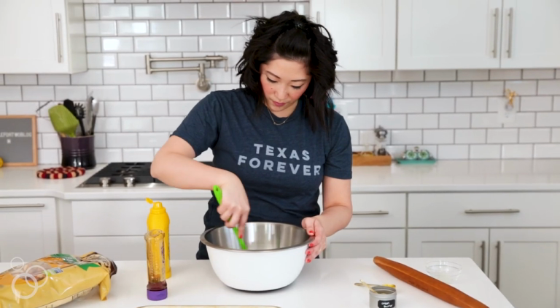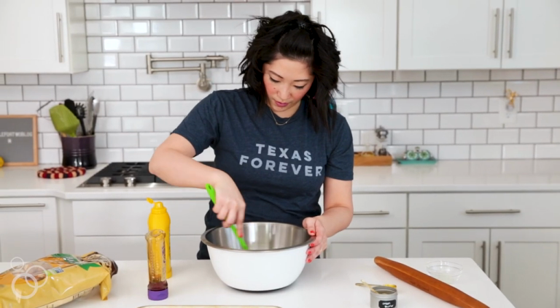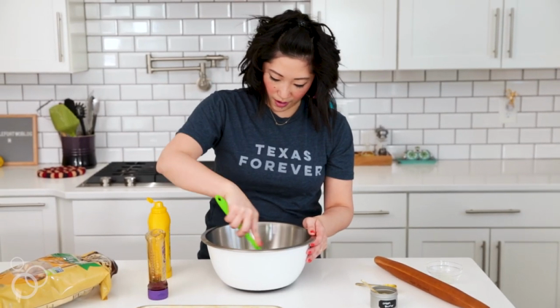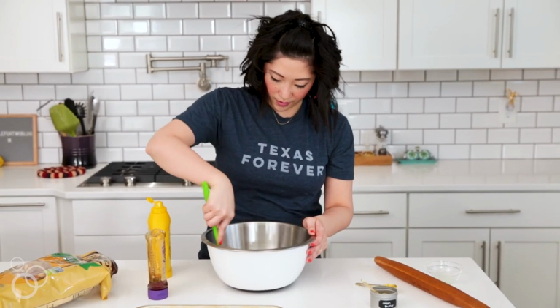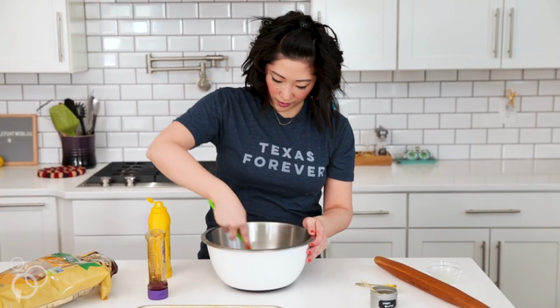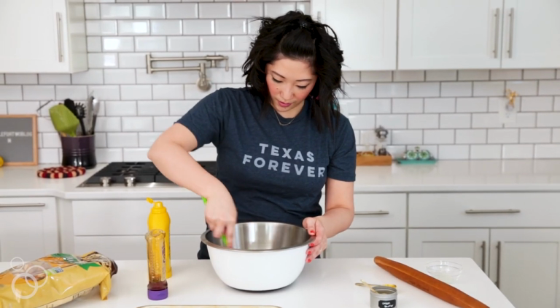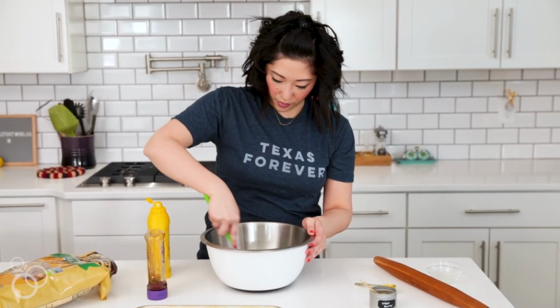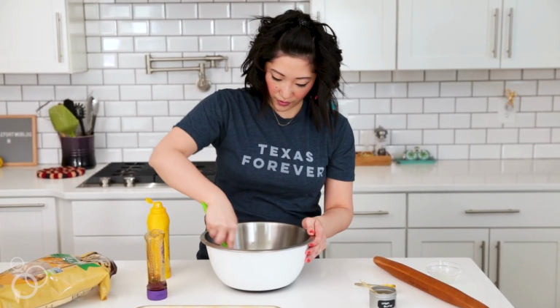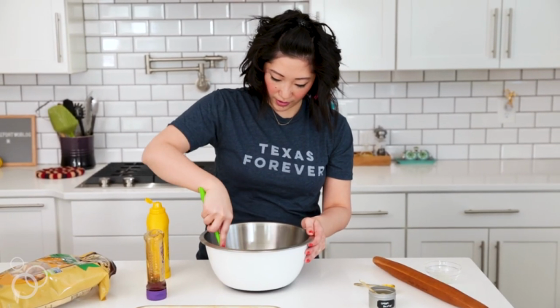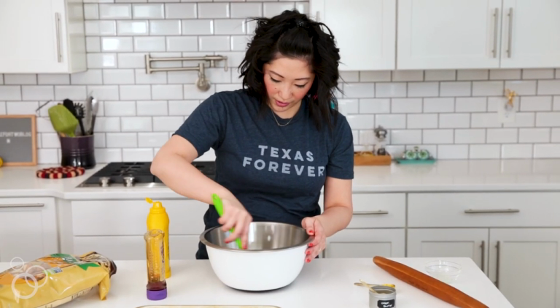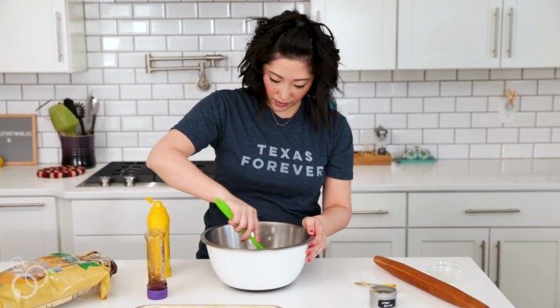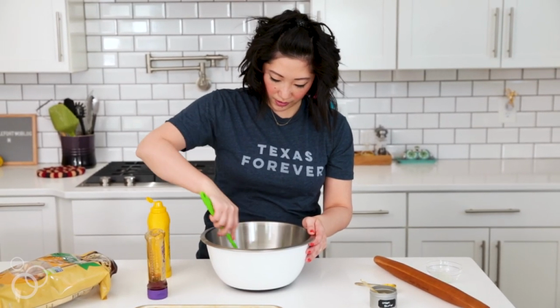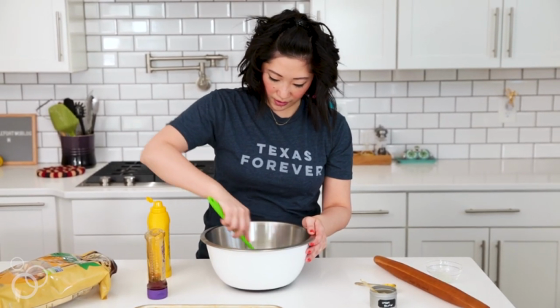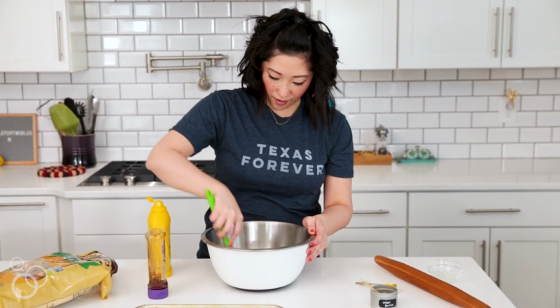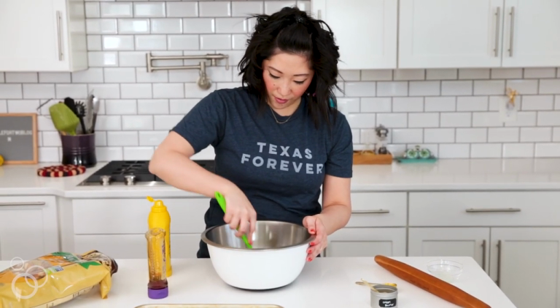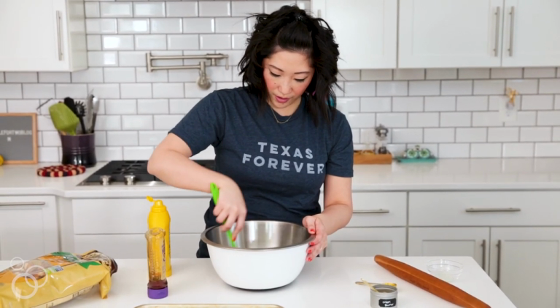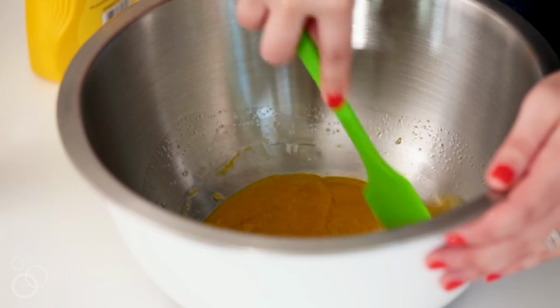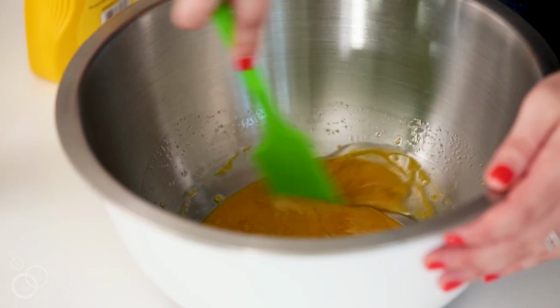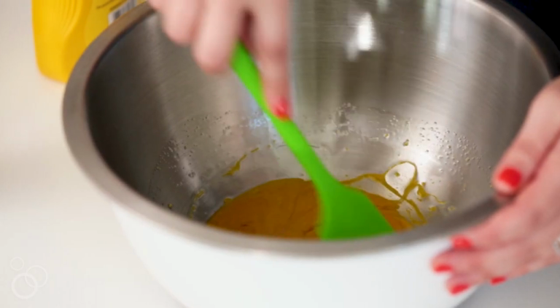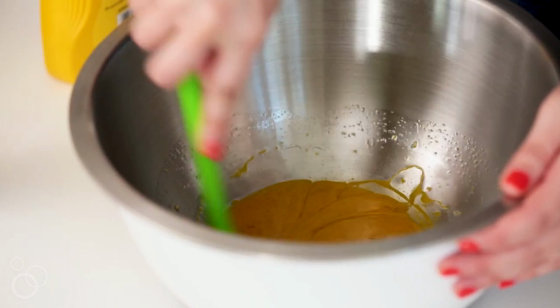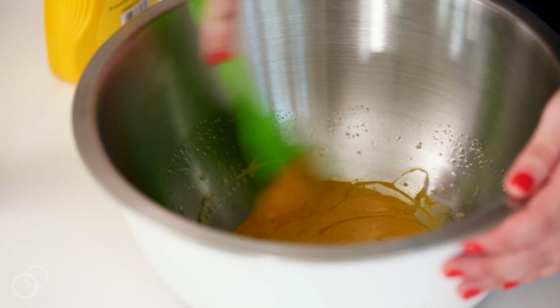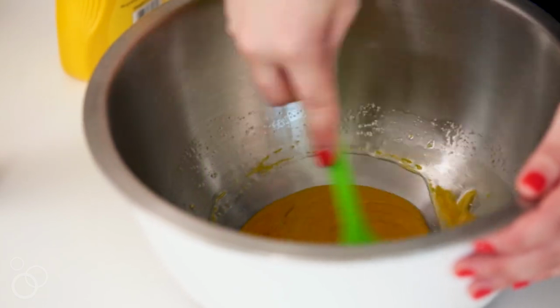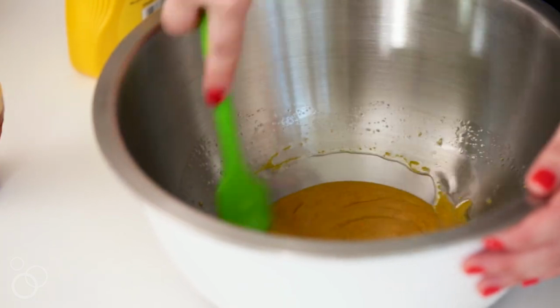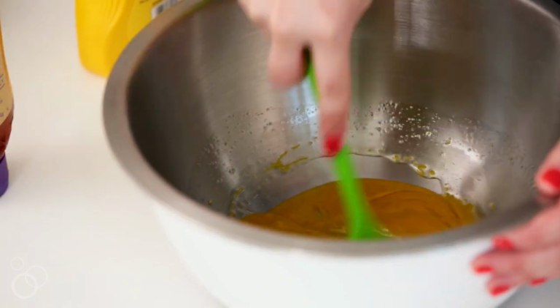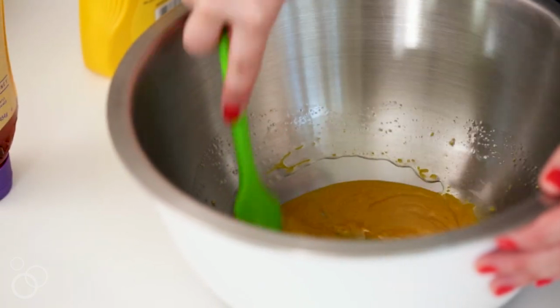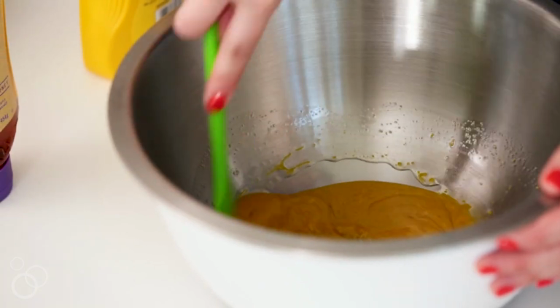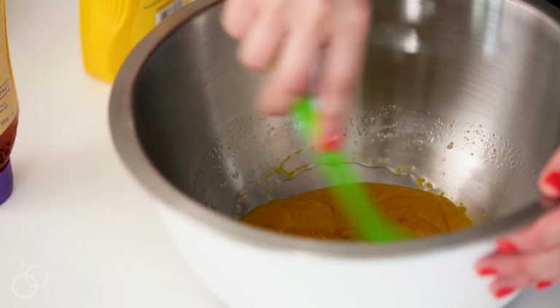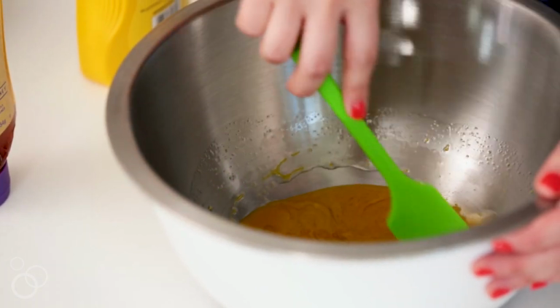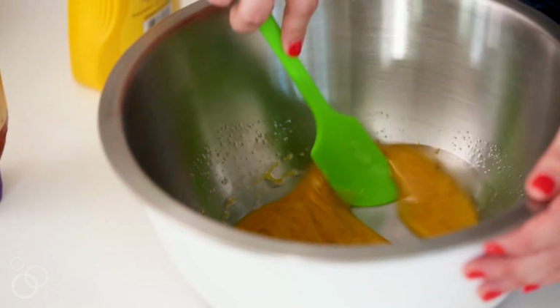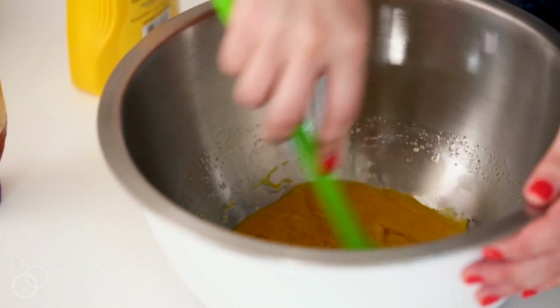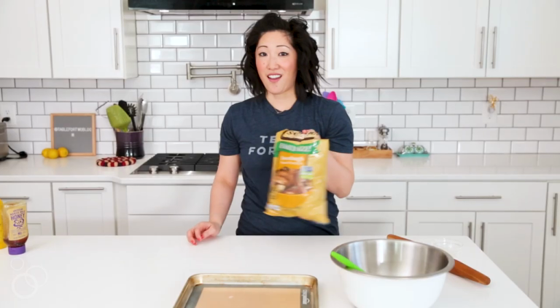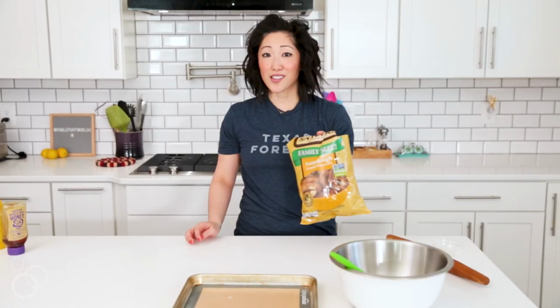This is the perfect consistency now — everything's mixed and it's like a golden yellow color.